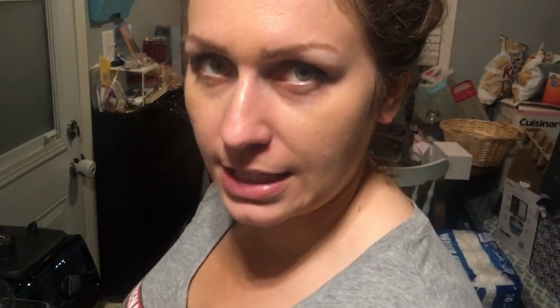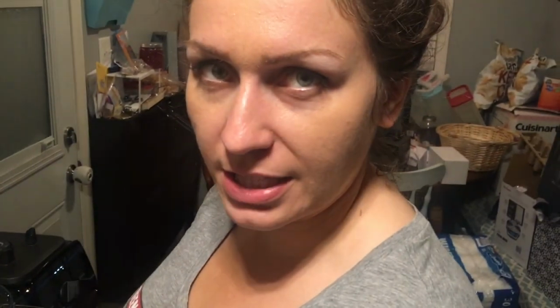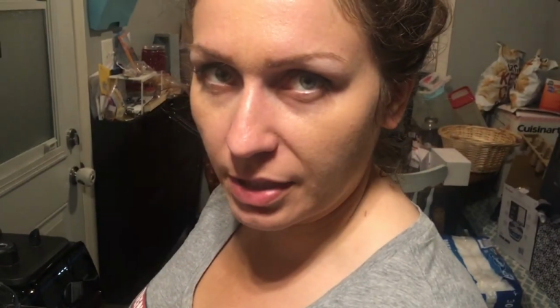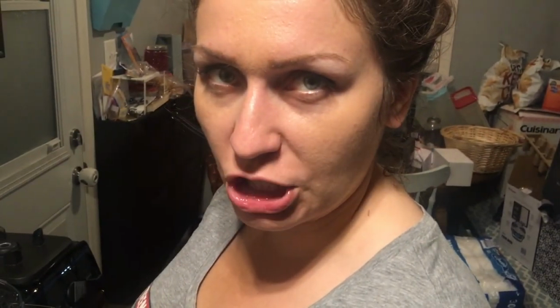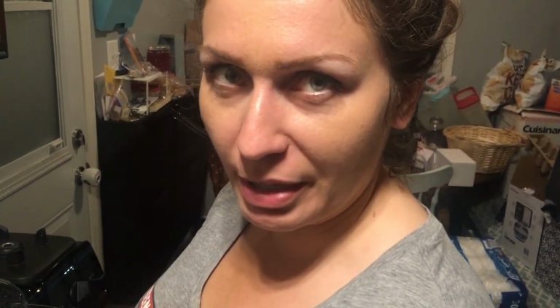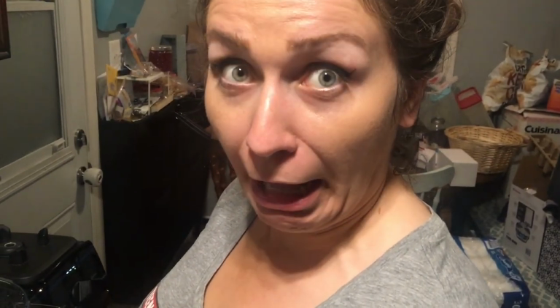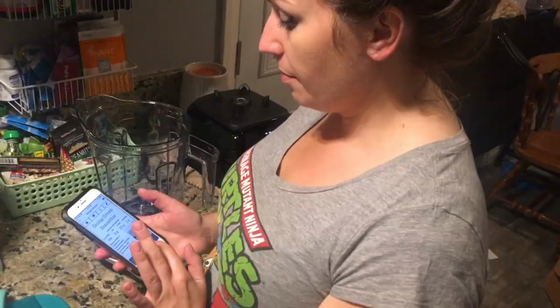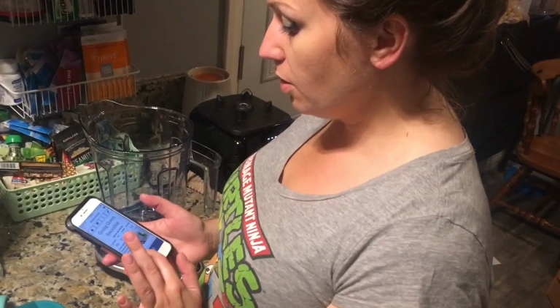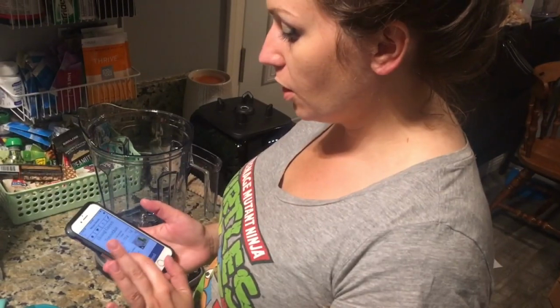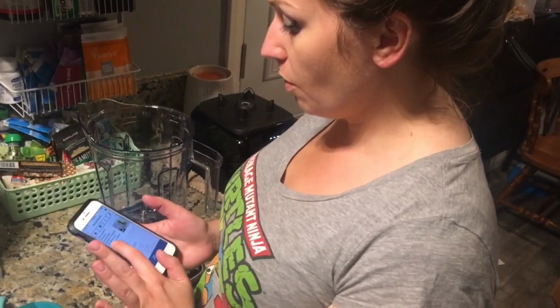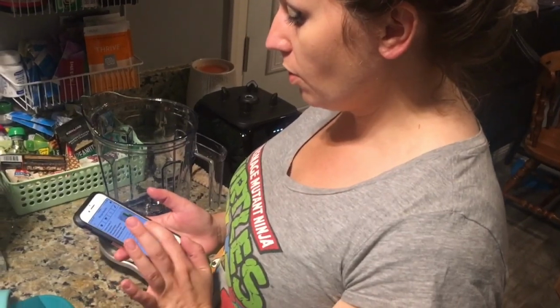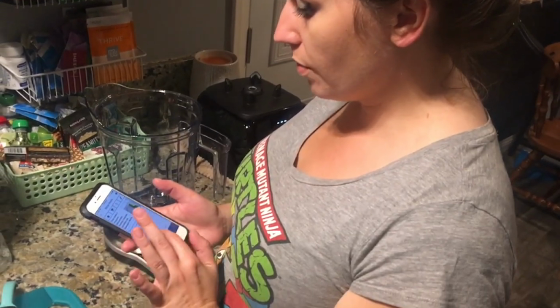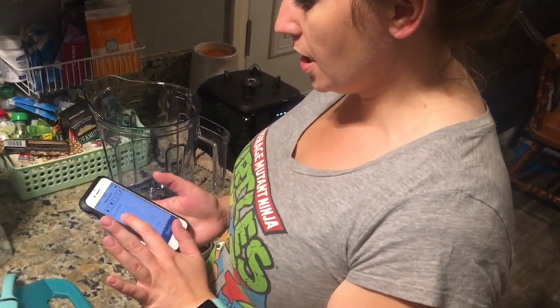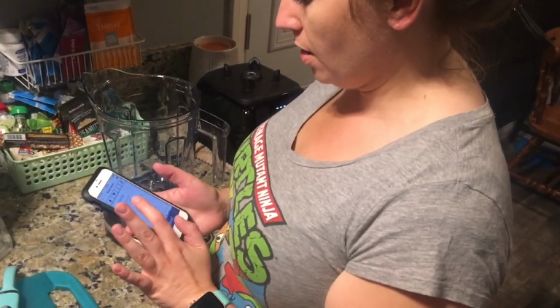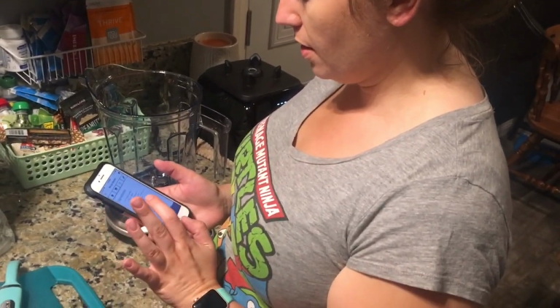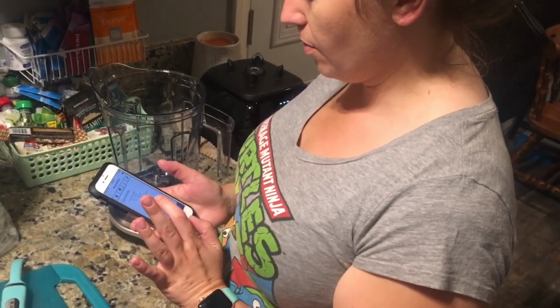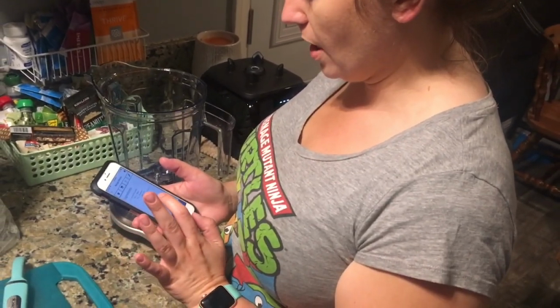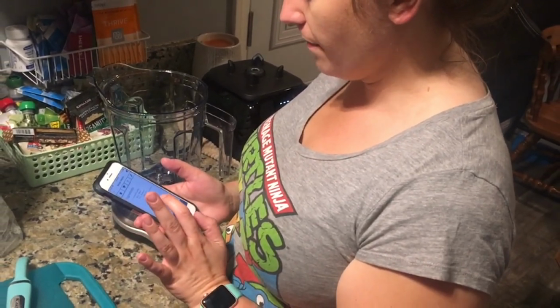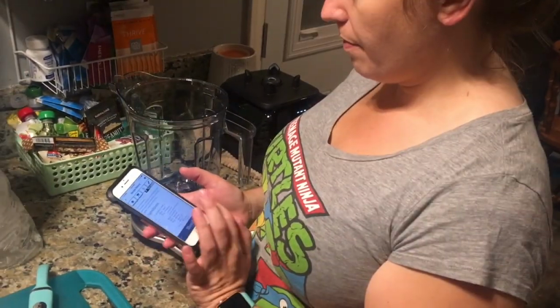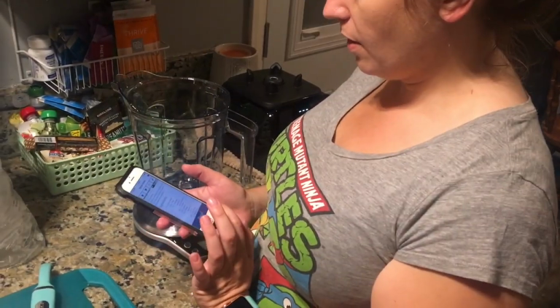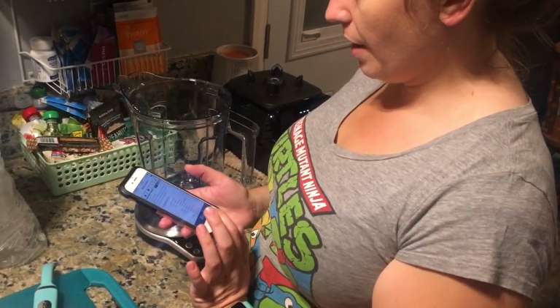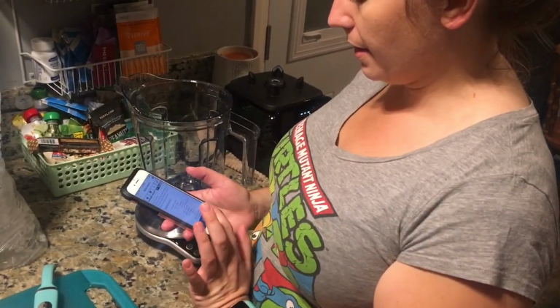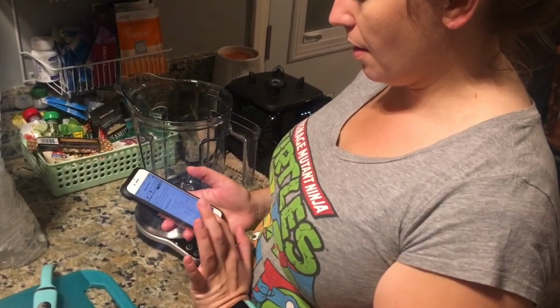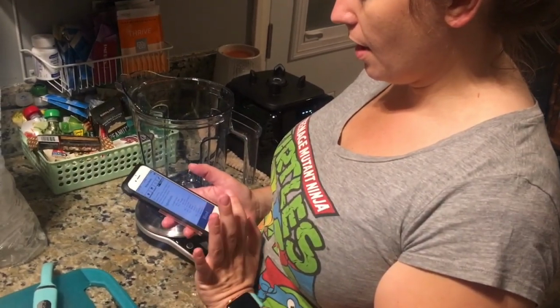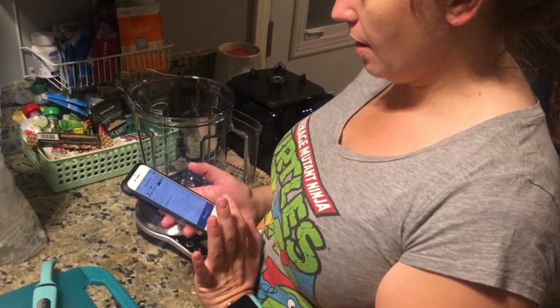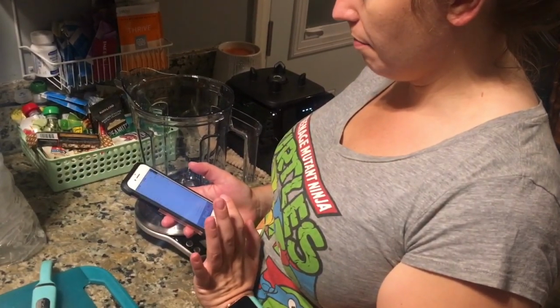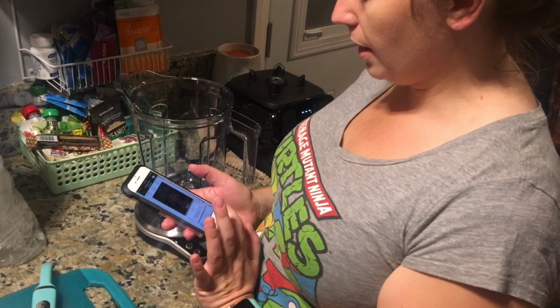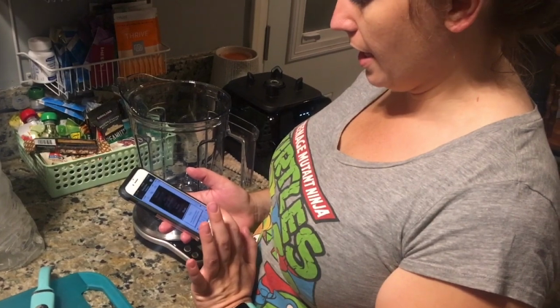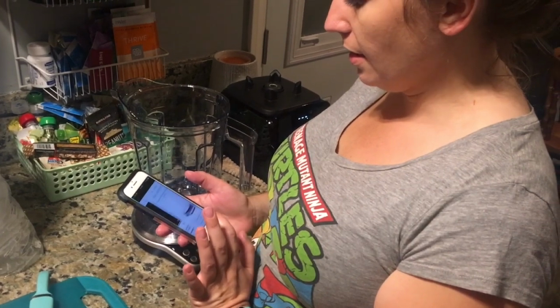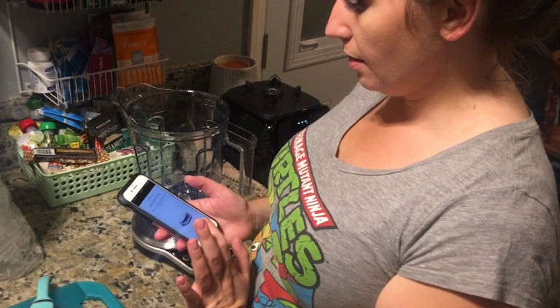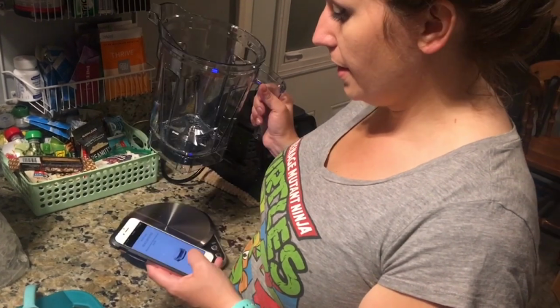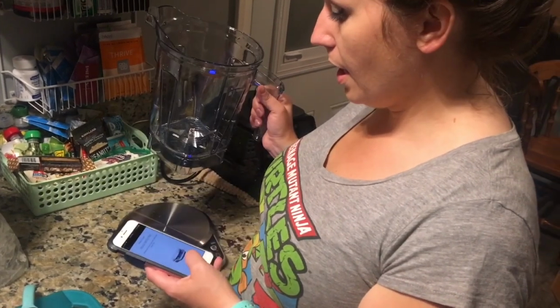Not sponsored, but it should be. I'm going to do the going green smoothie. I pick the recipe, I hit blend, press okay.